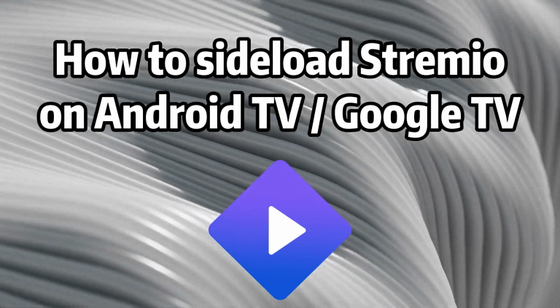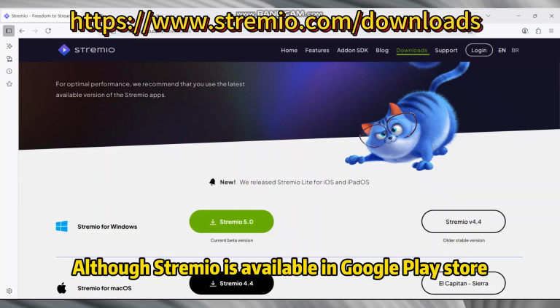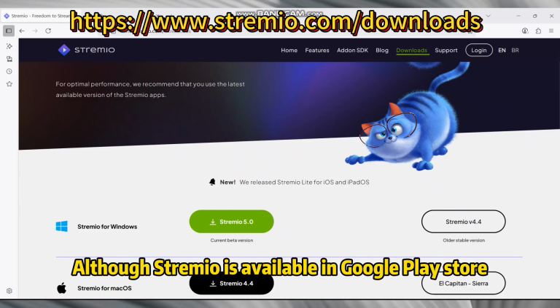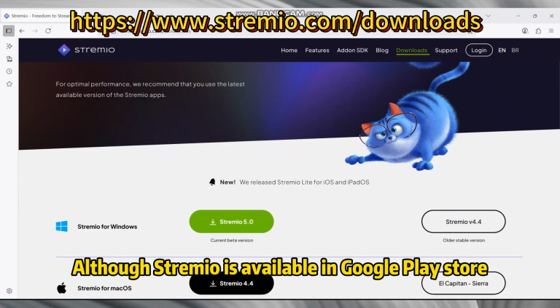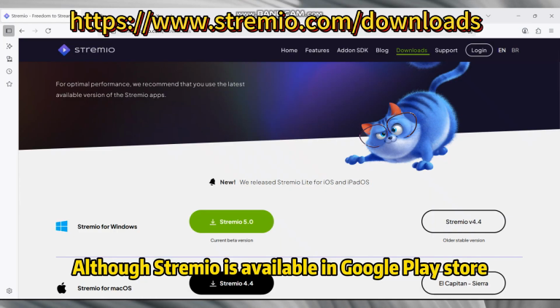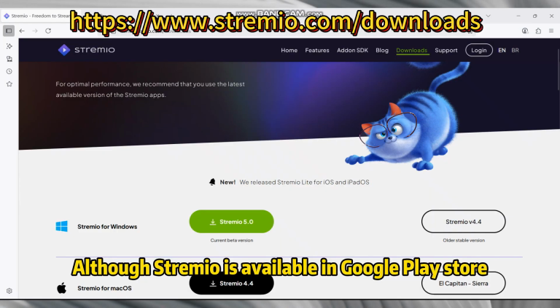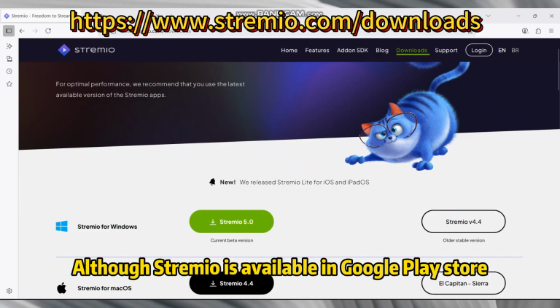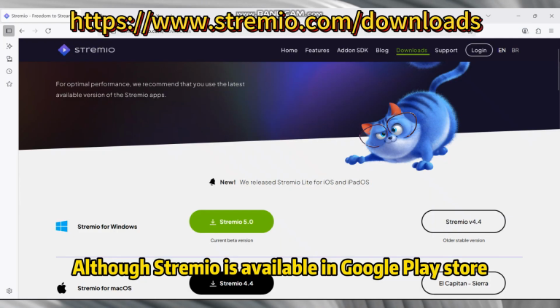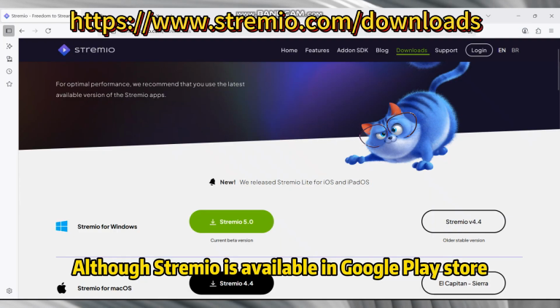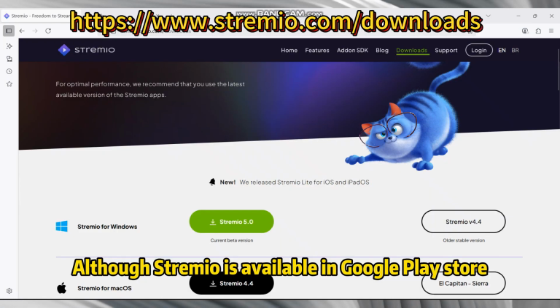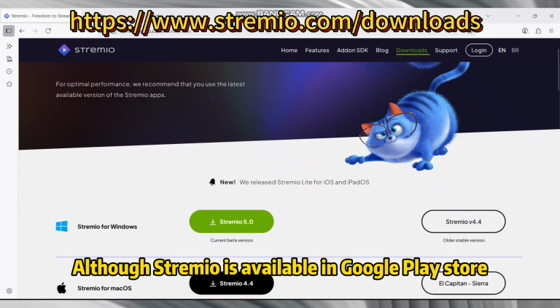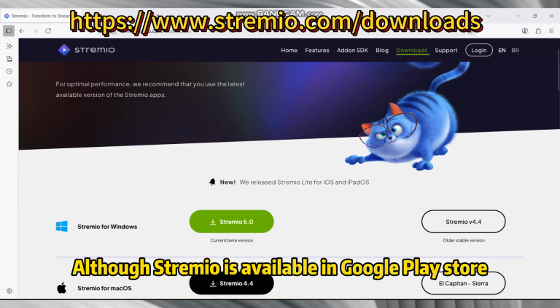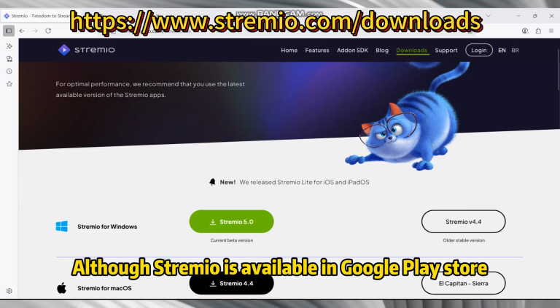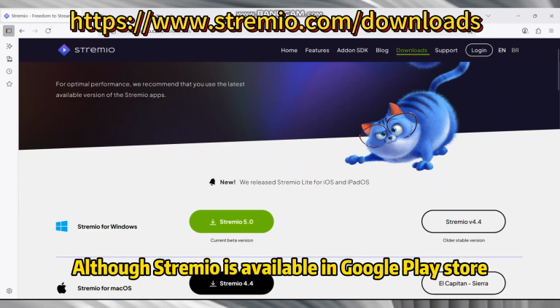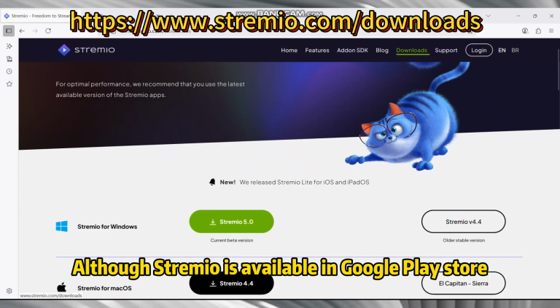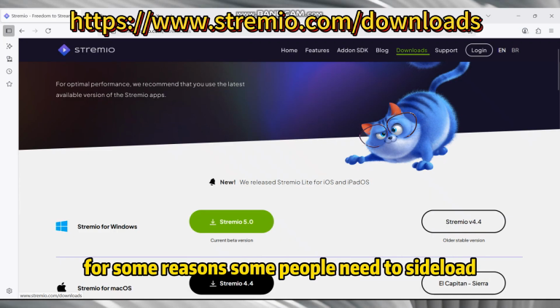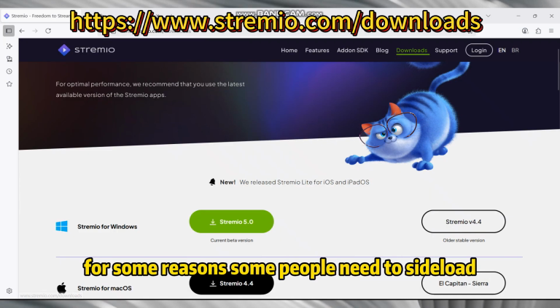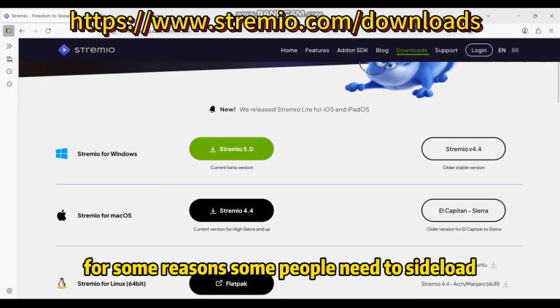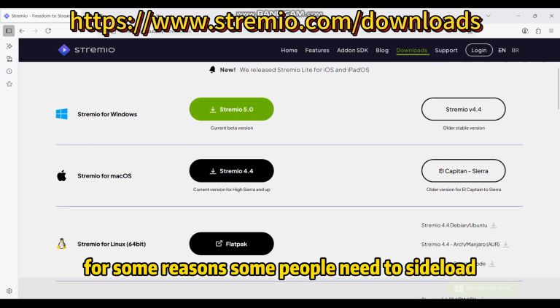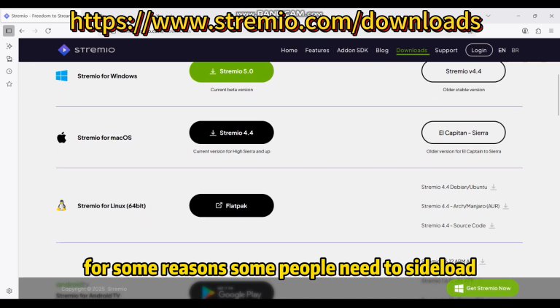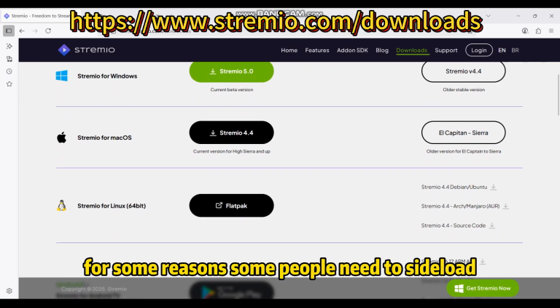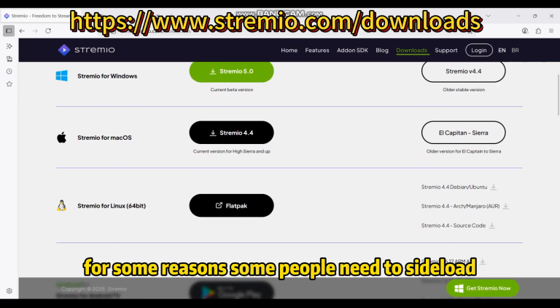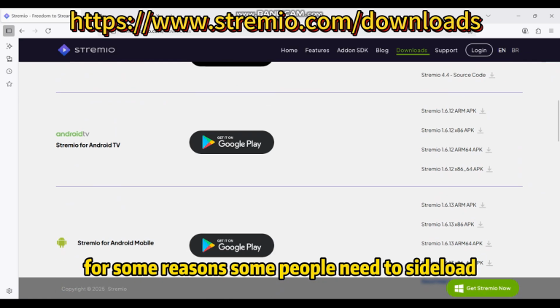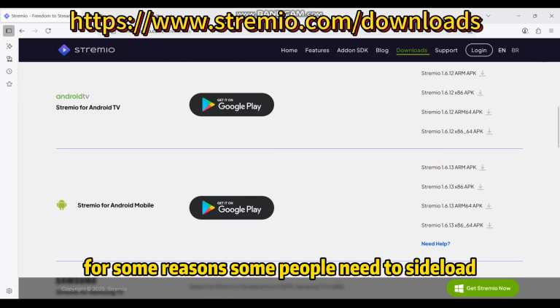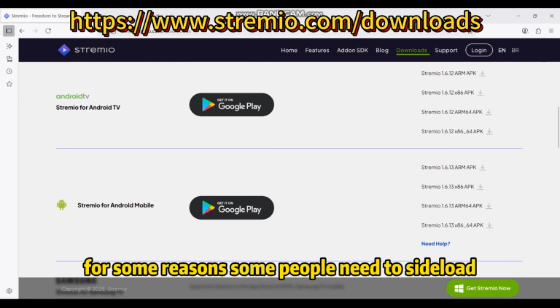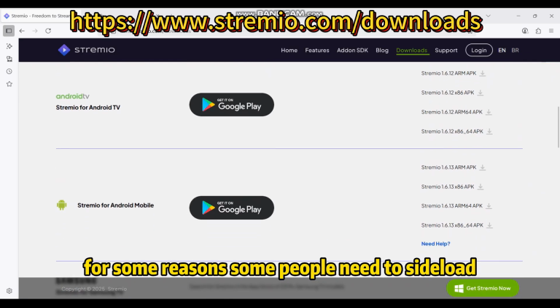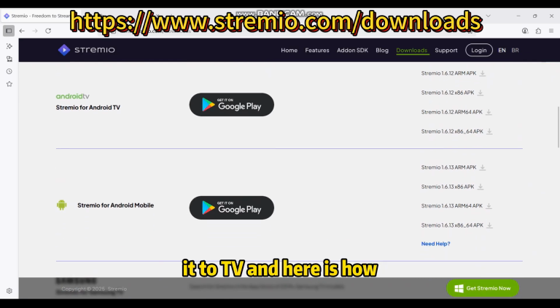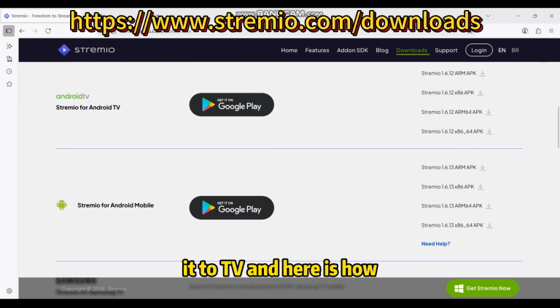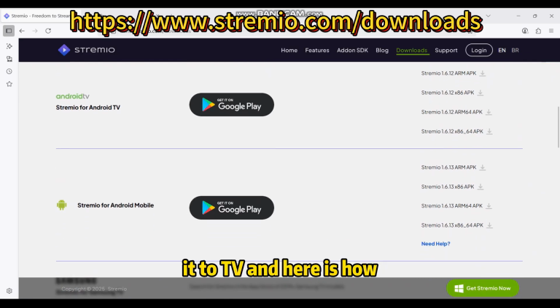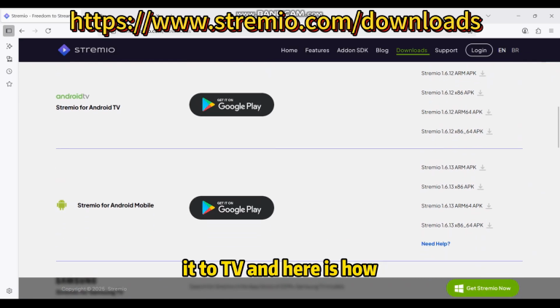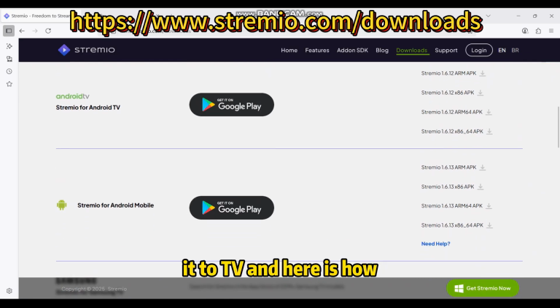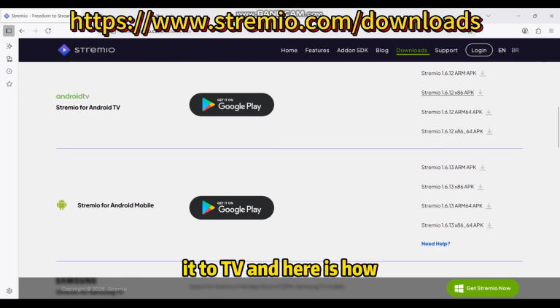Although Stremio is available in the Google Play Store, for some reason some people need to sideload it to their TV, and here is how.